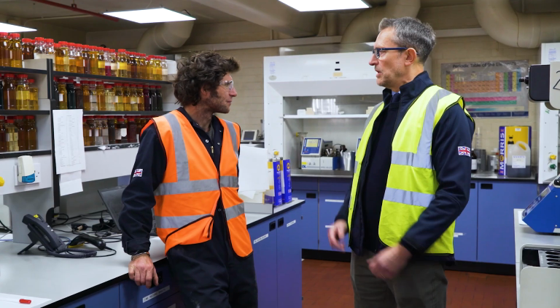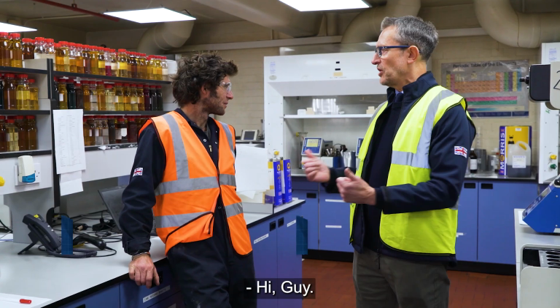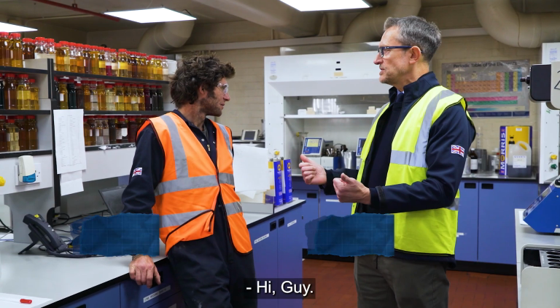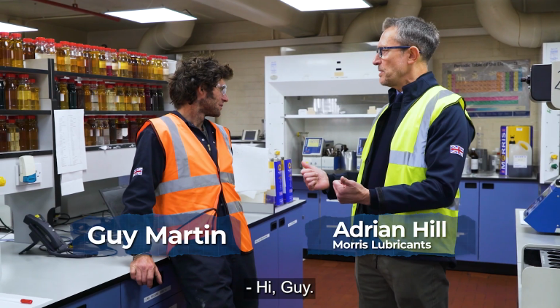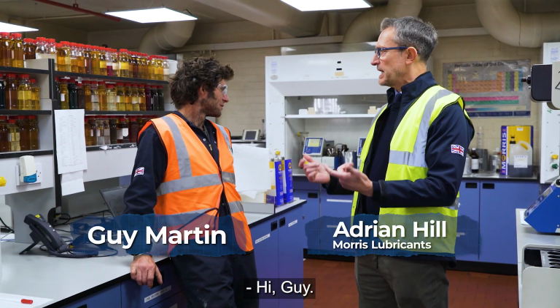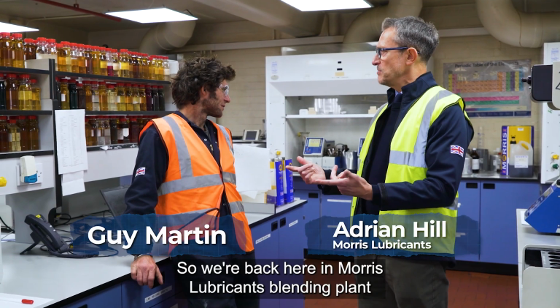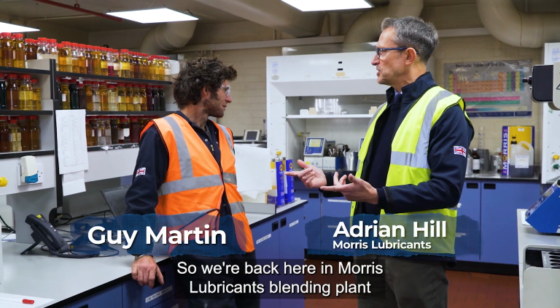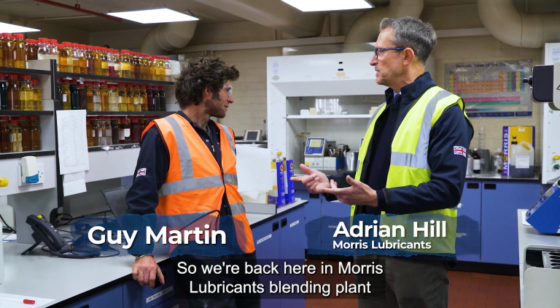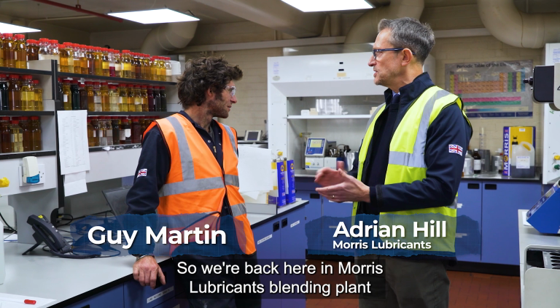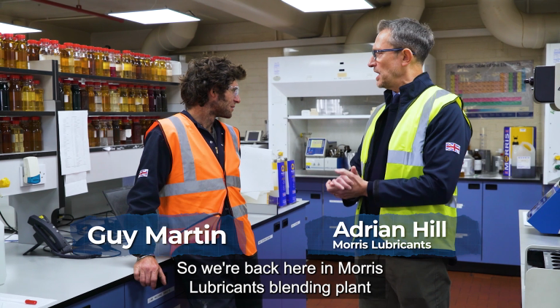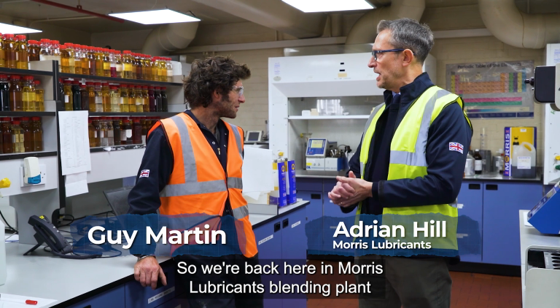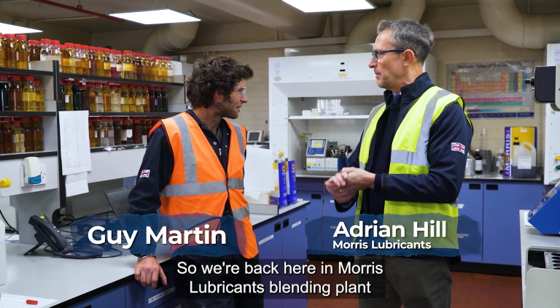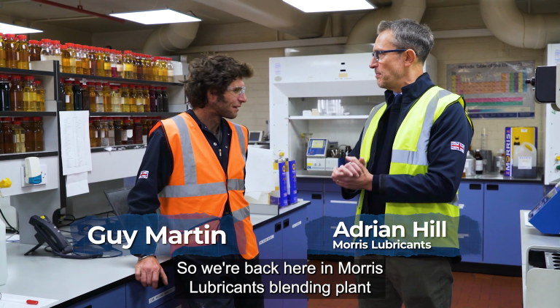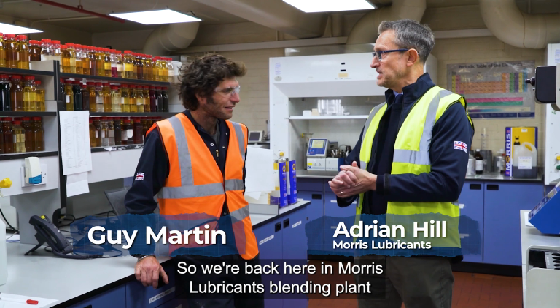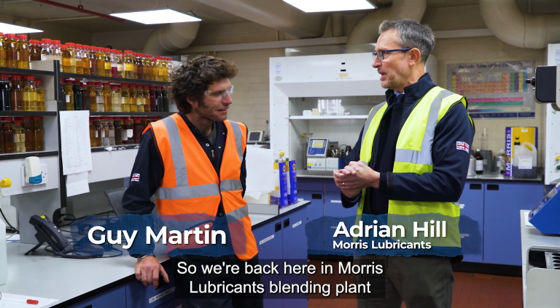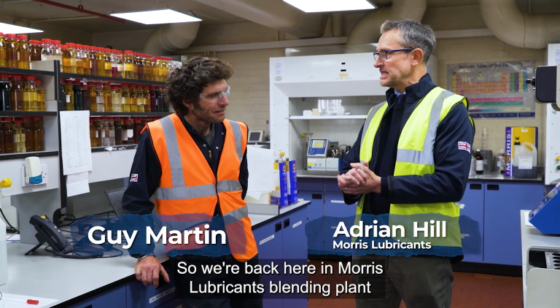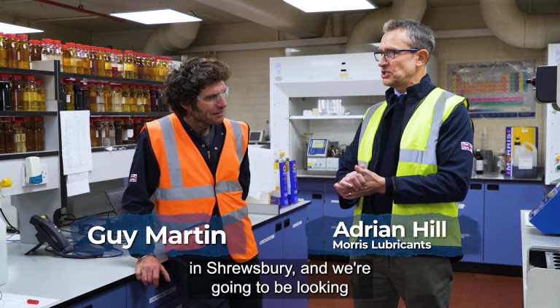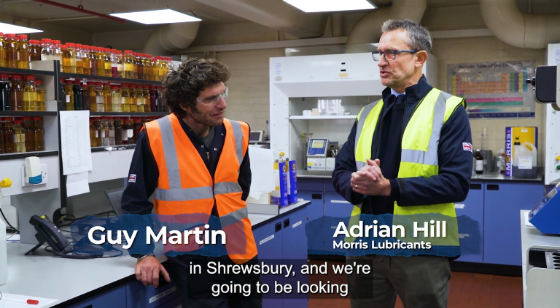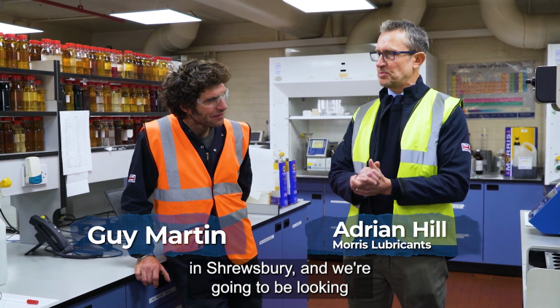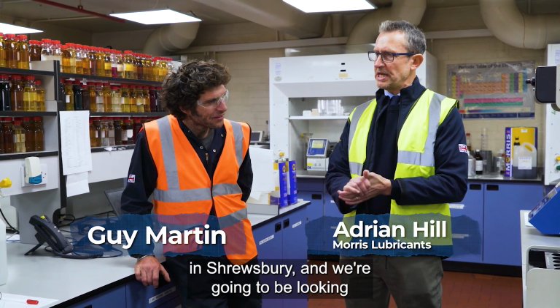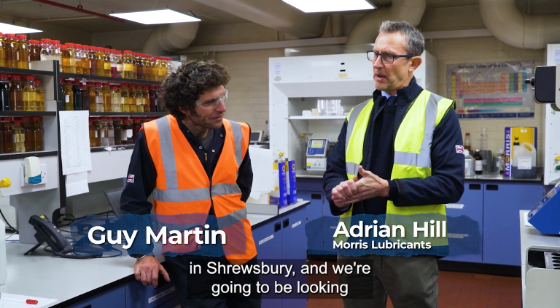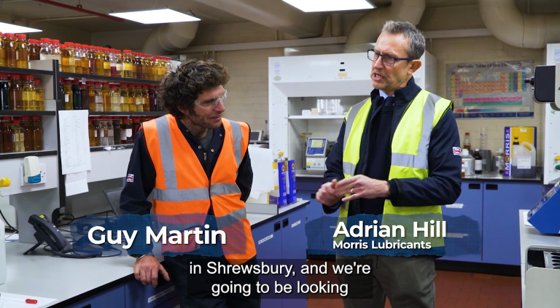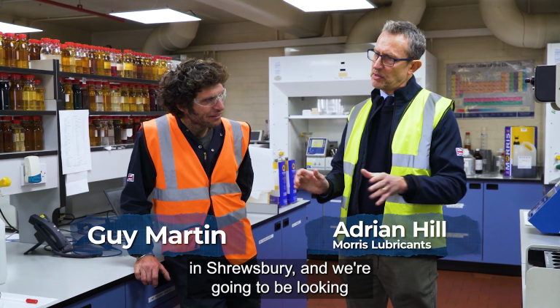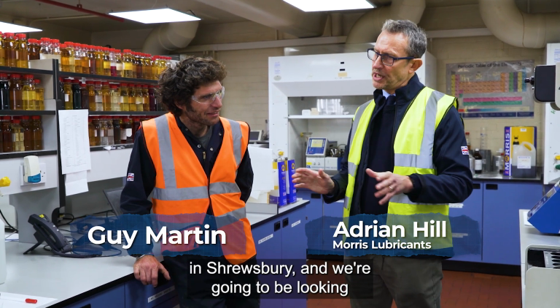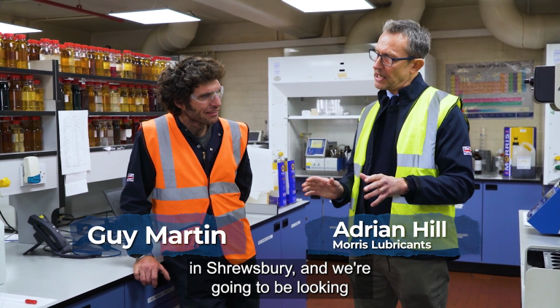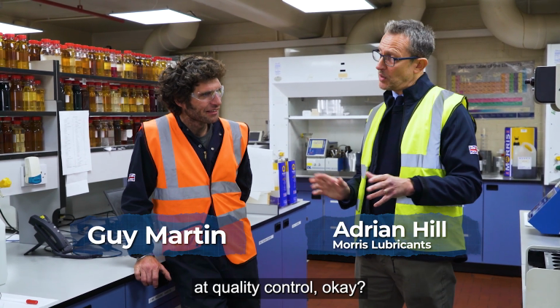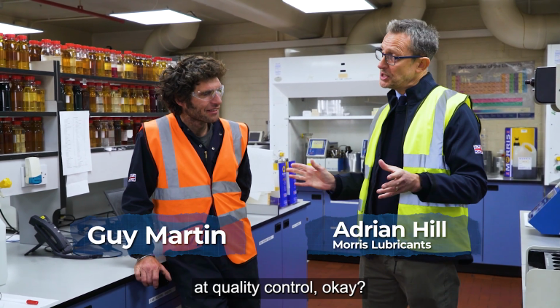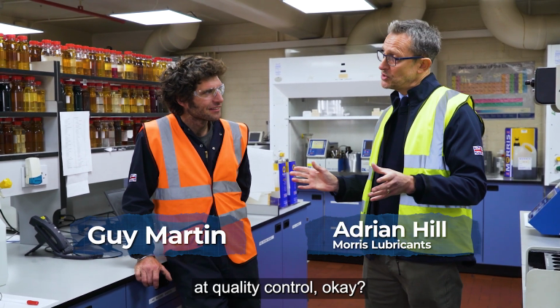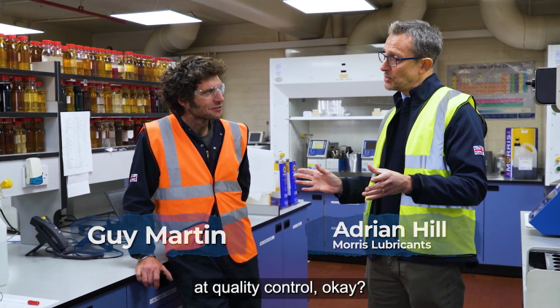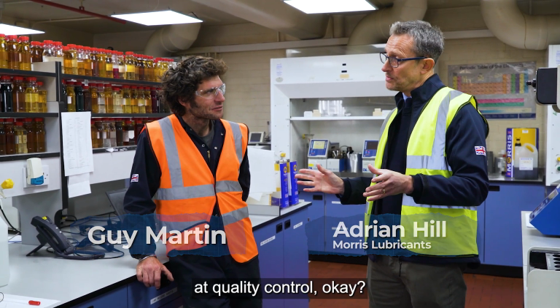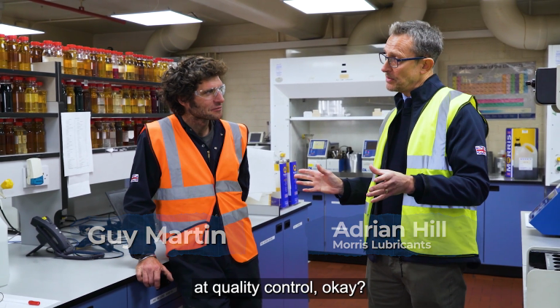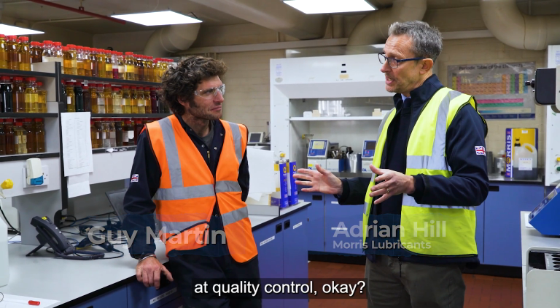Hi guys, so we're back here in Monash Lubricants, a blending plant in Shrewsbury, and we're going to be looking at quality control.